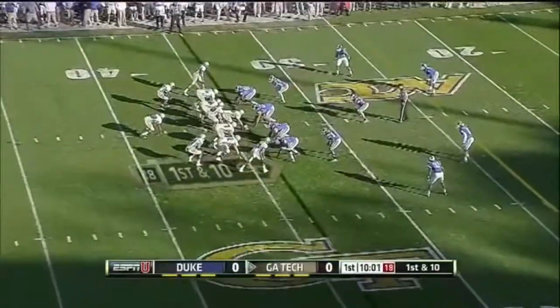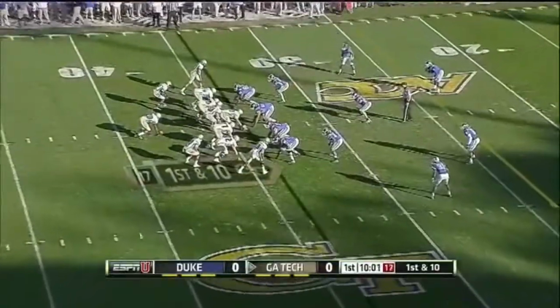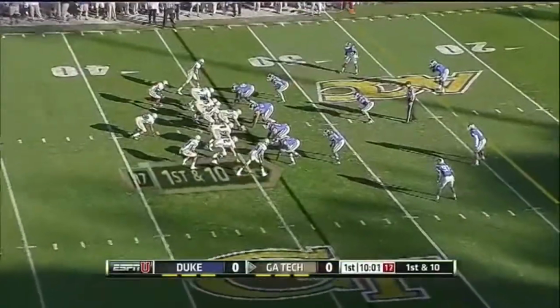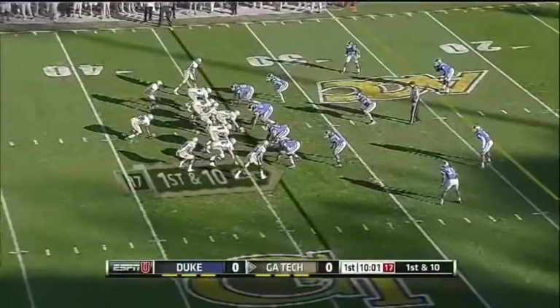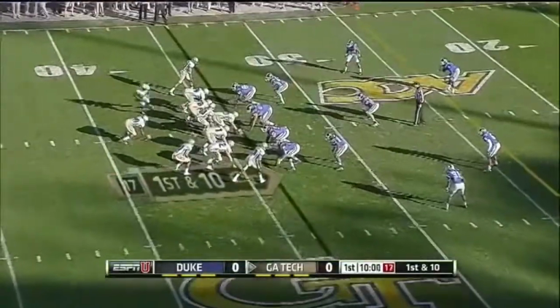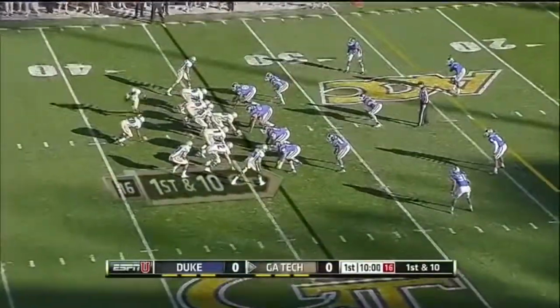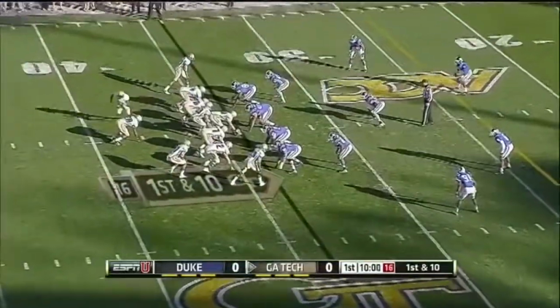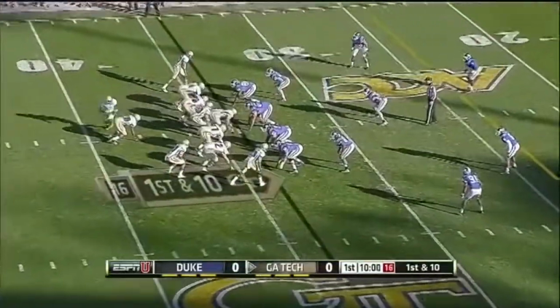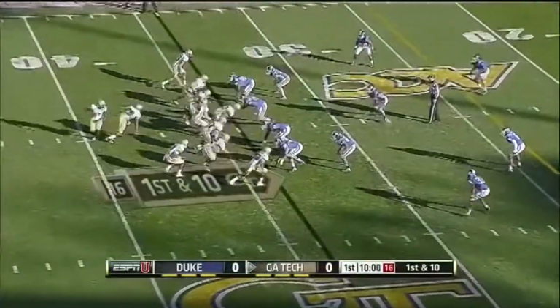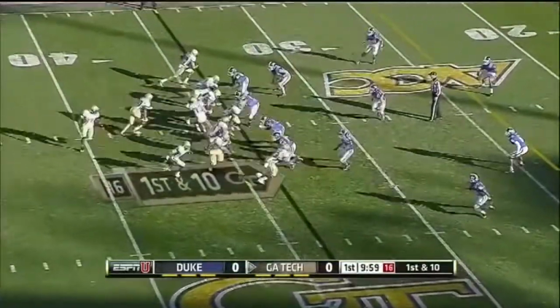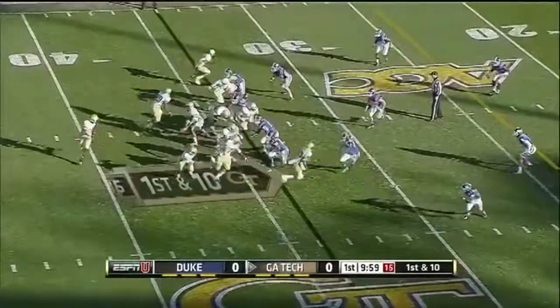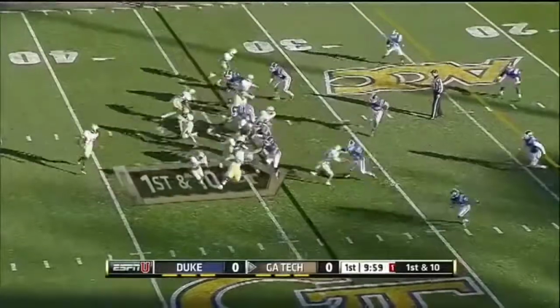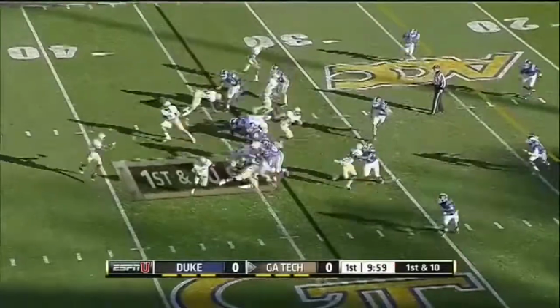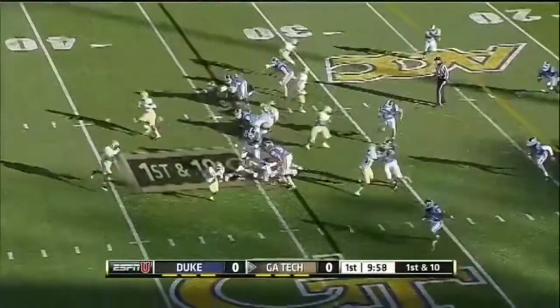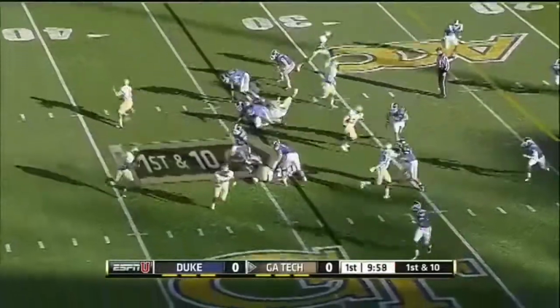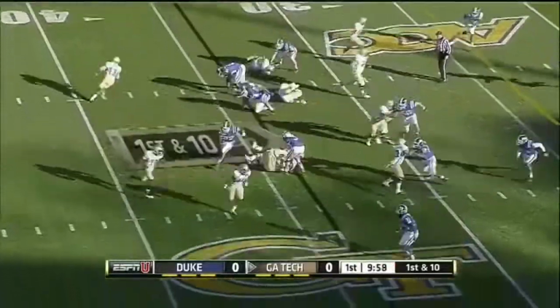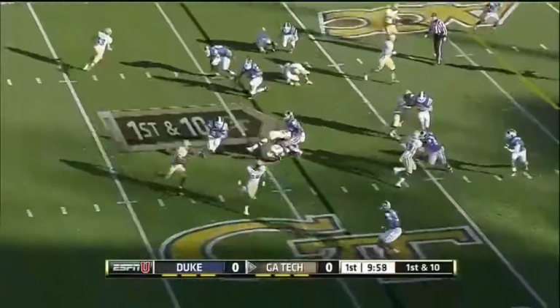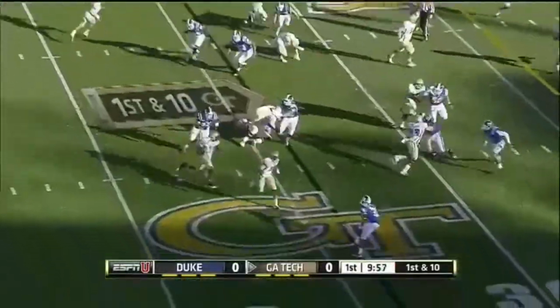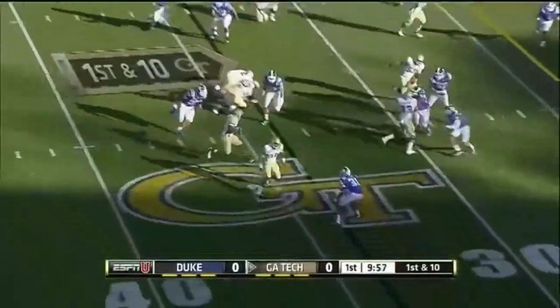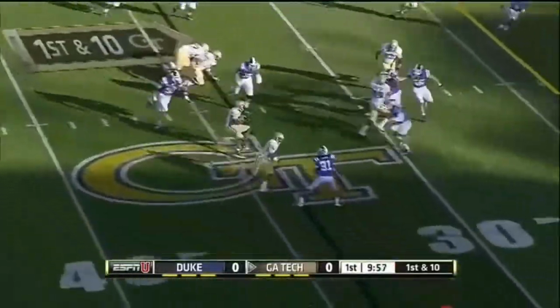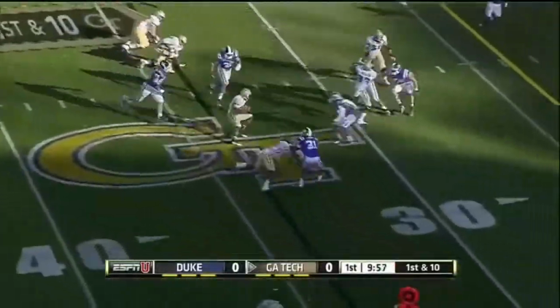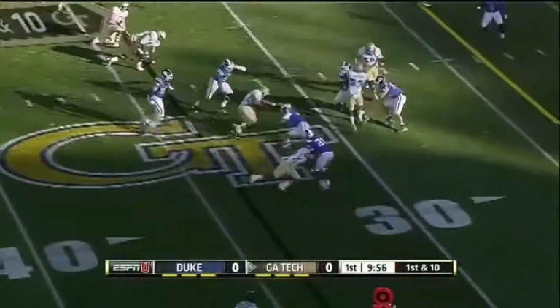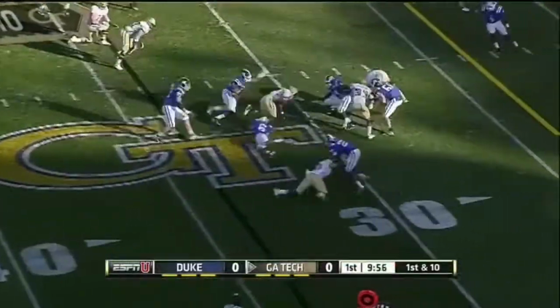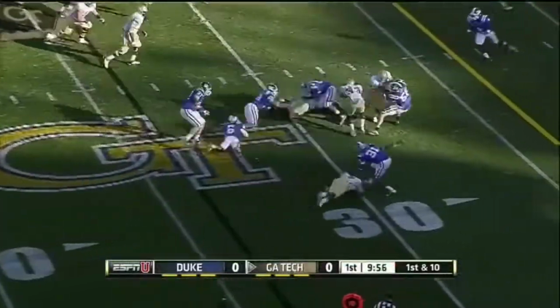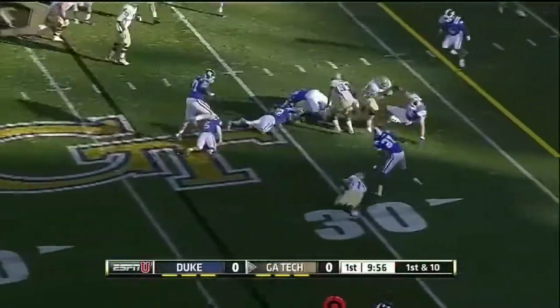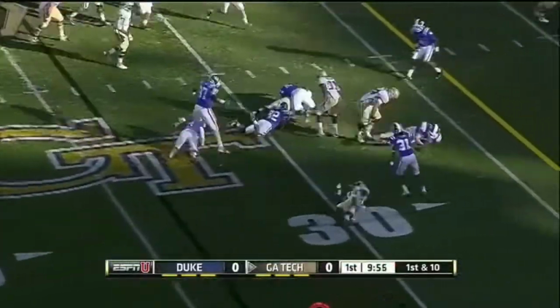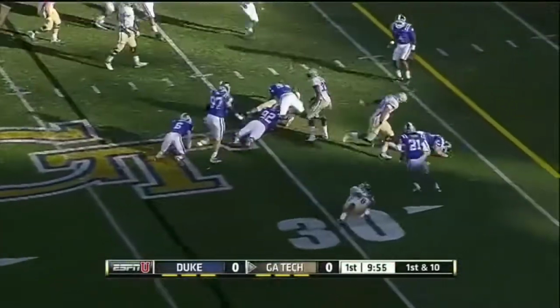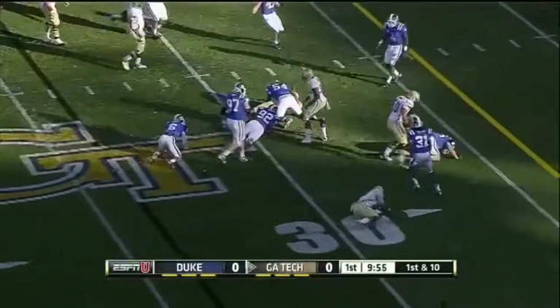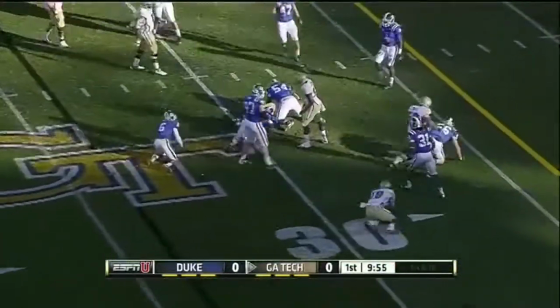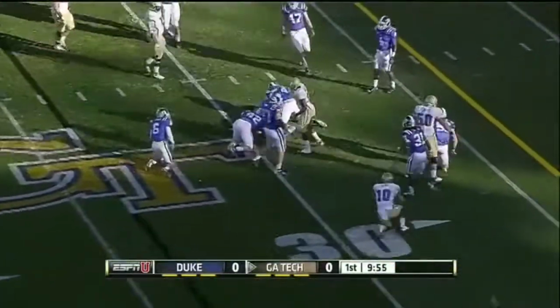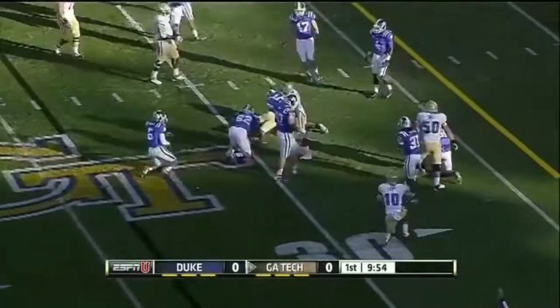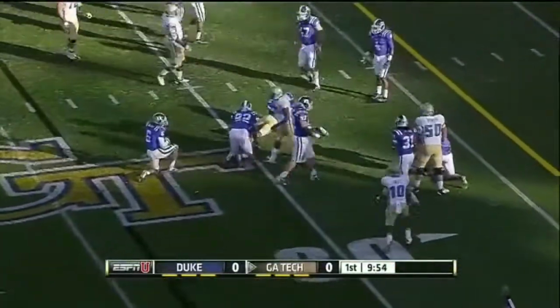That was more of a homage to Darryl Royal, their late head coach. Smith again on the pitch, dives across the 30.